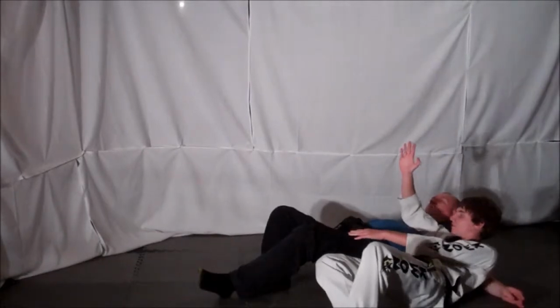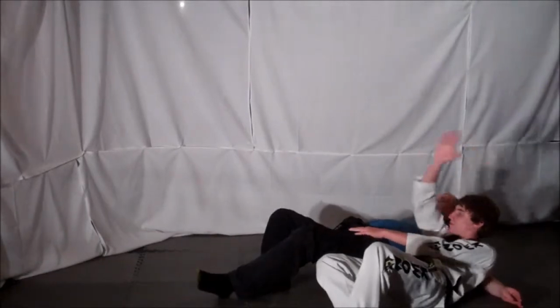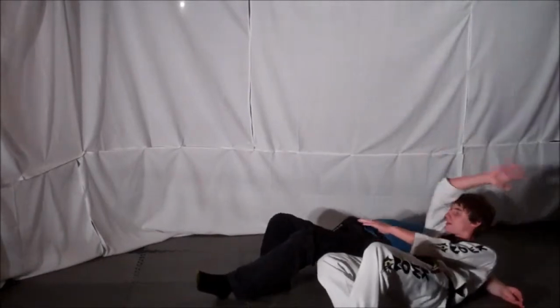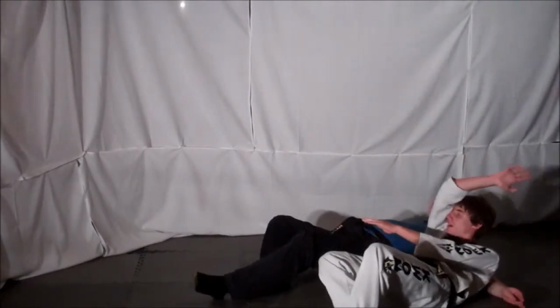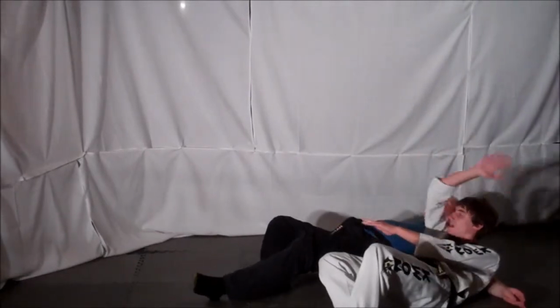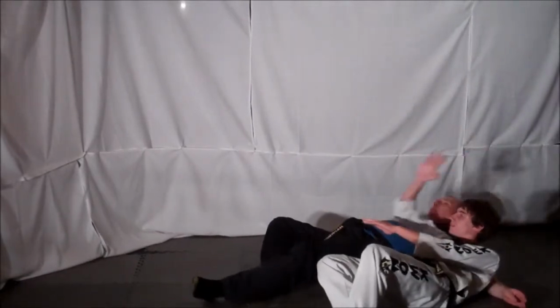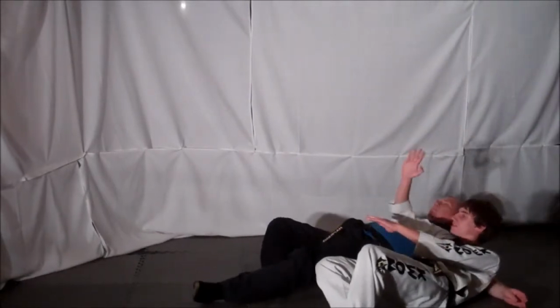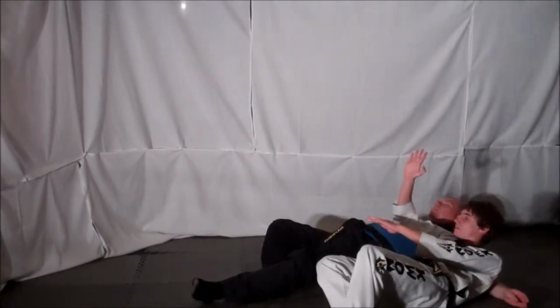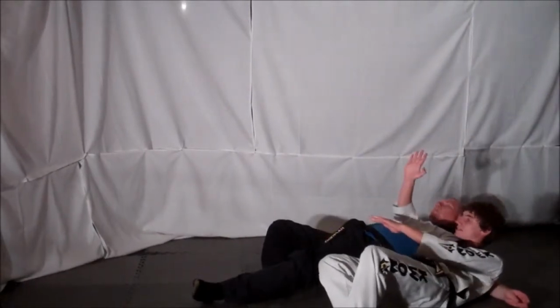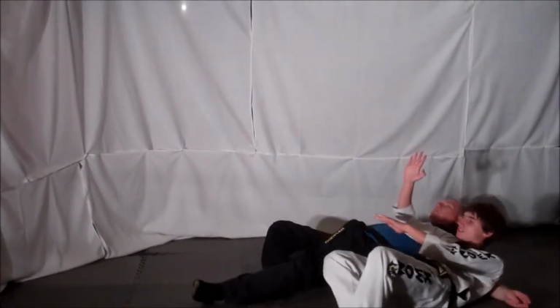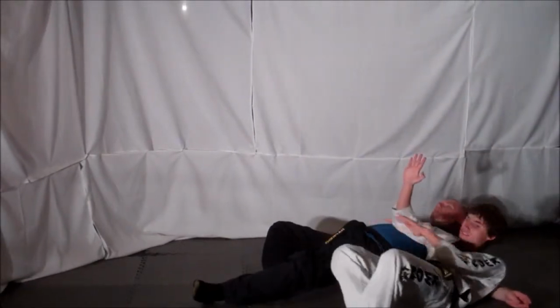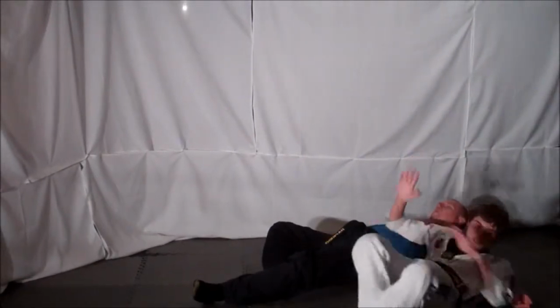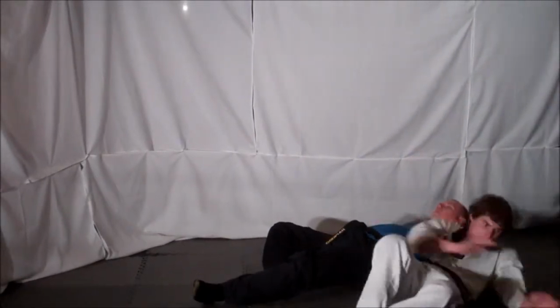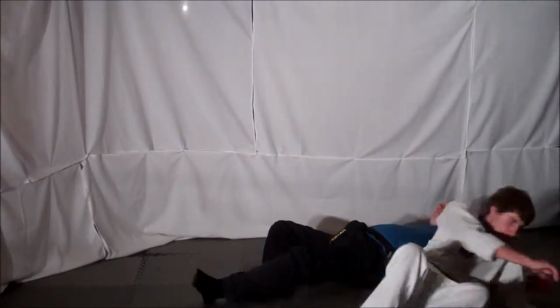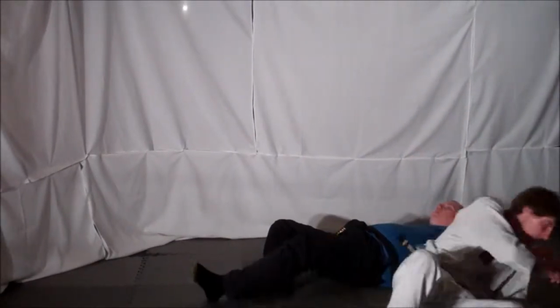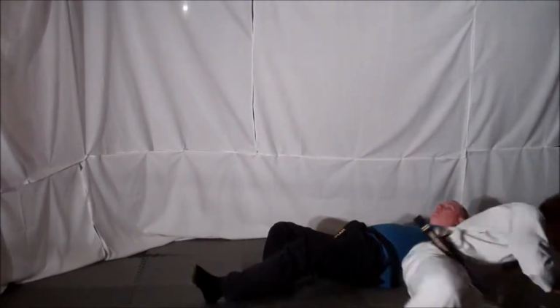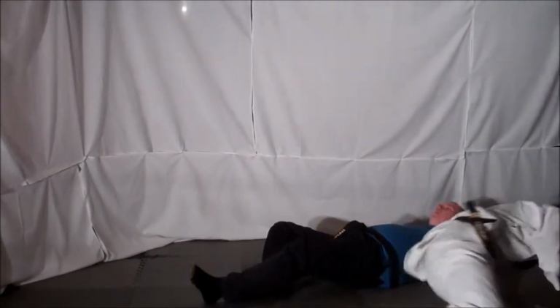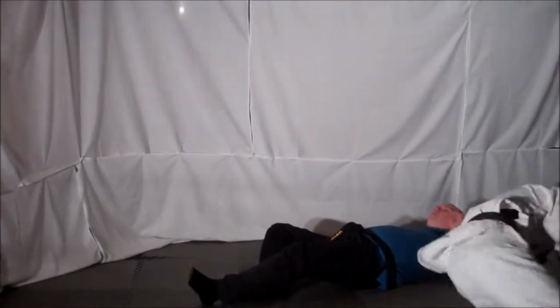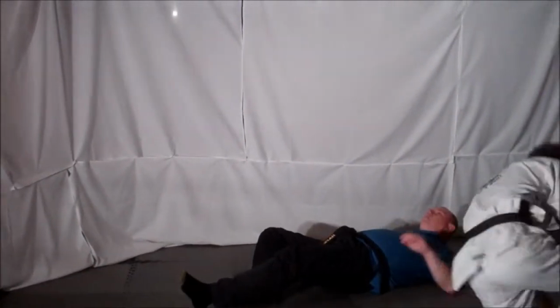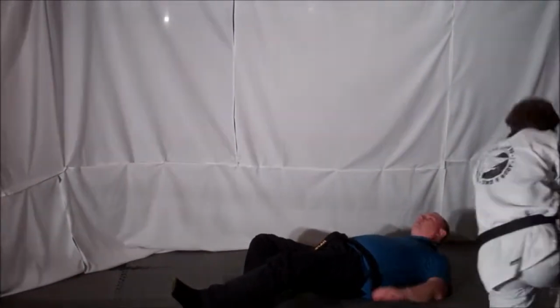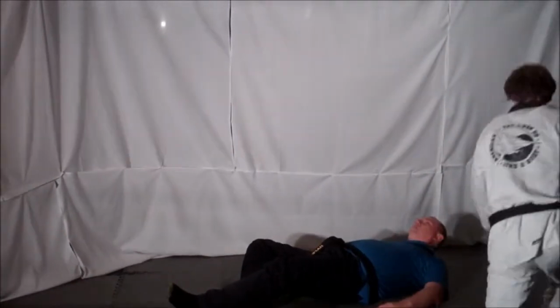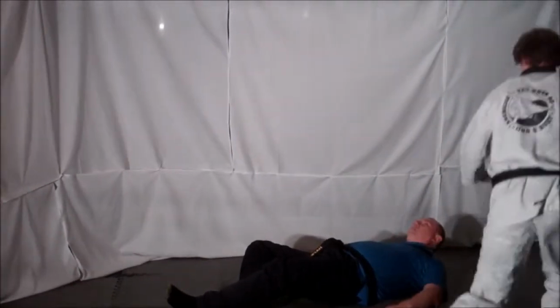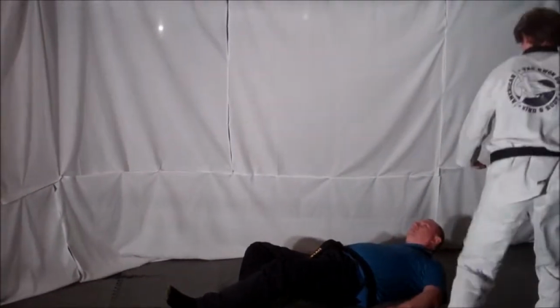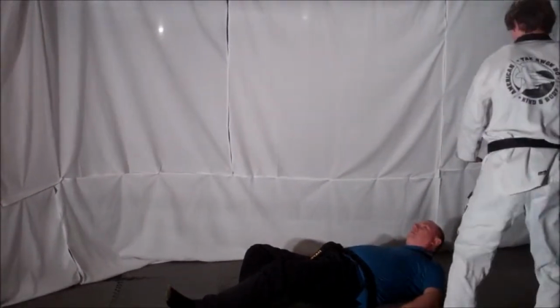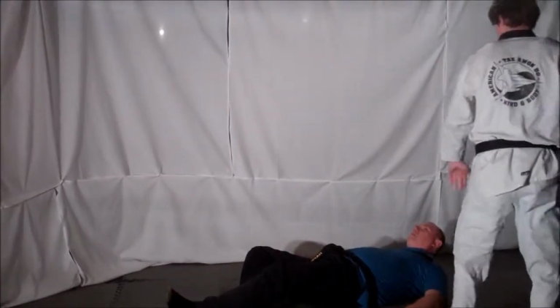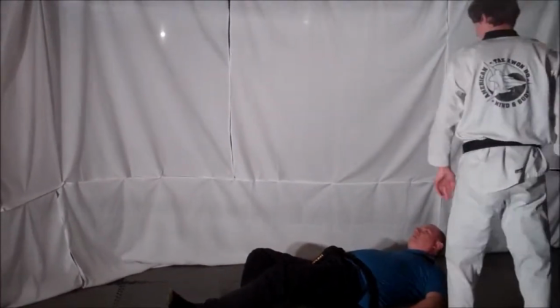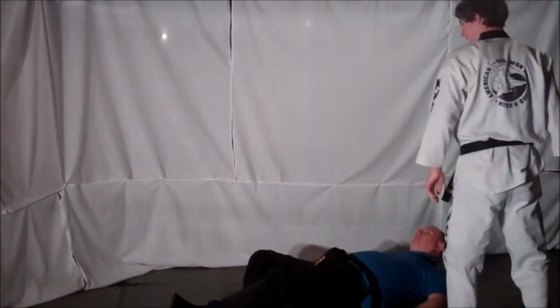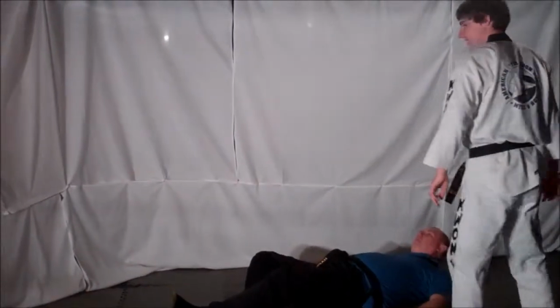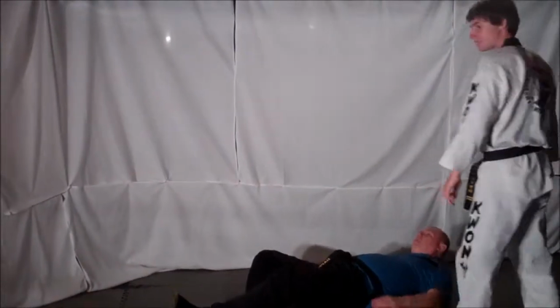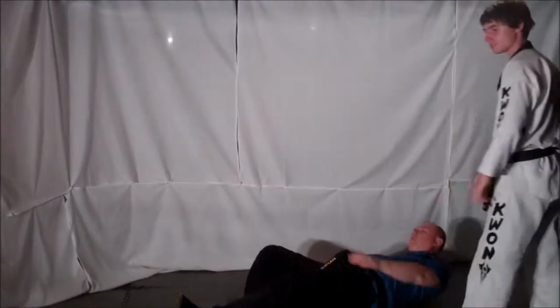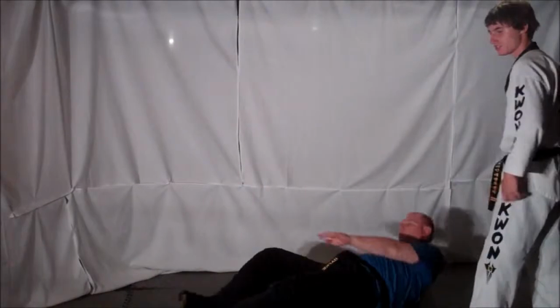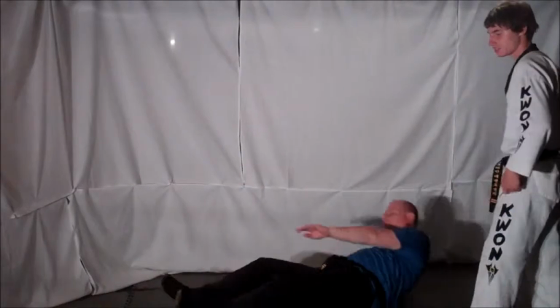From here, elbow to the midsection, roll out, and leave the situation.